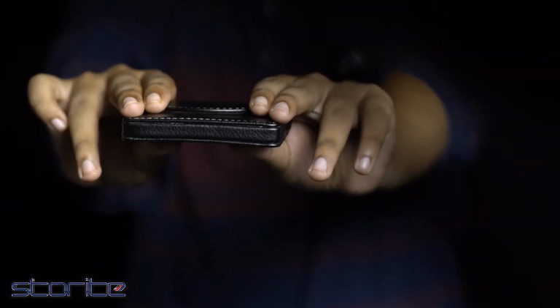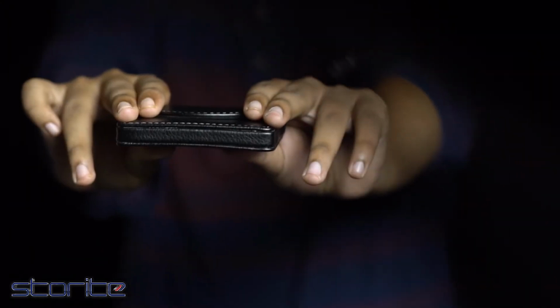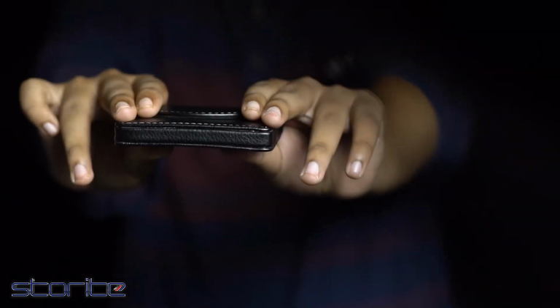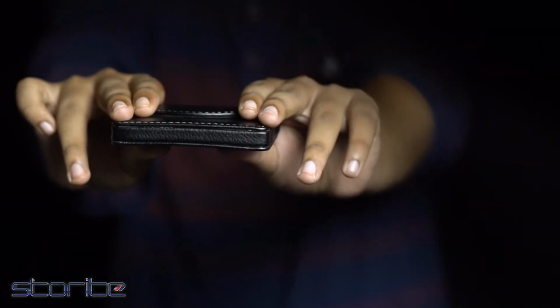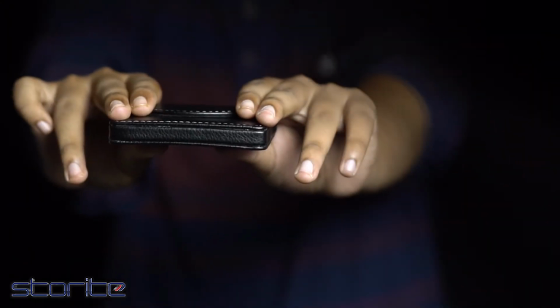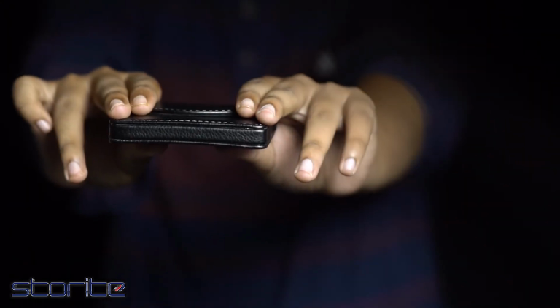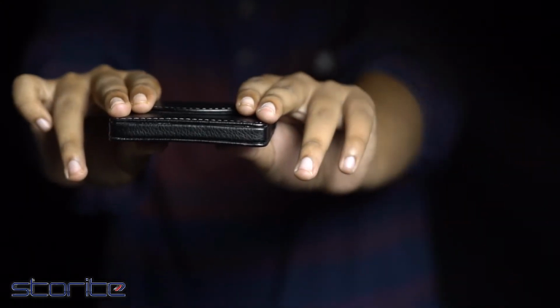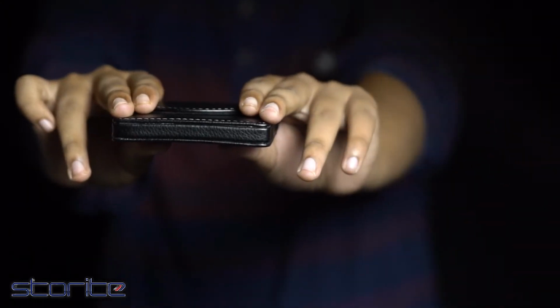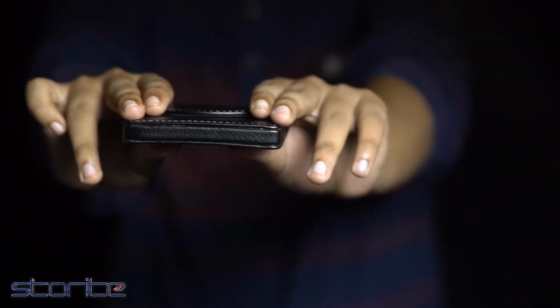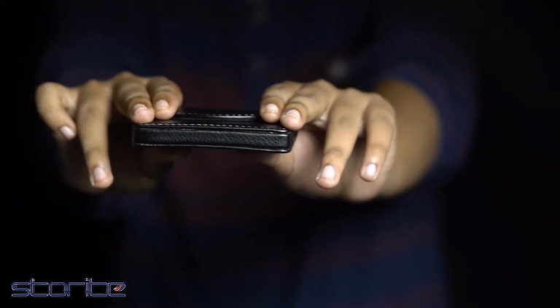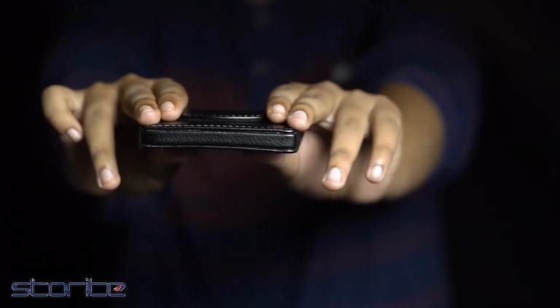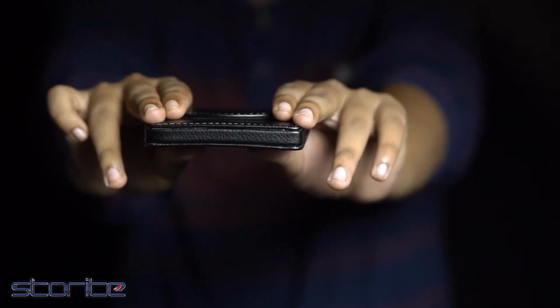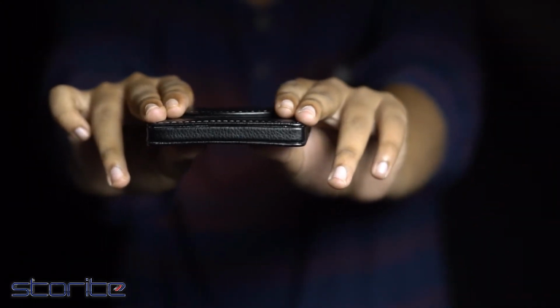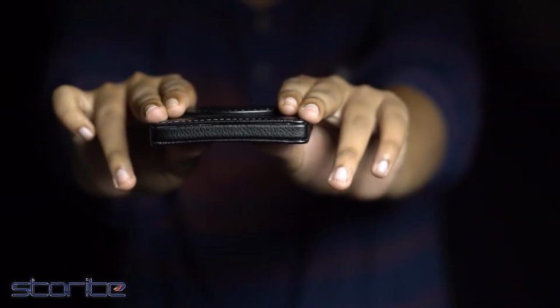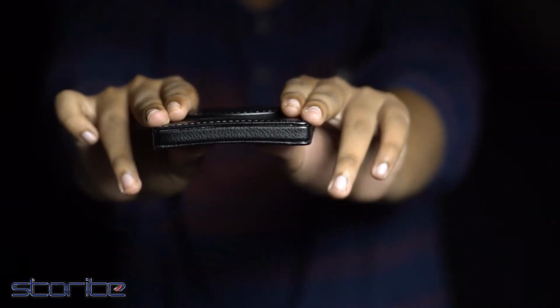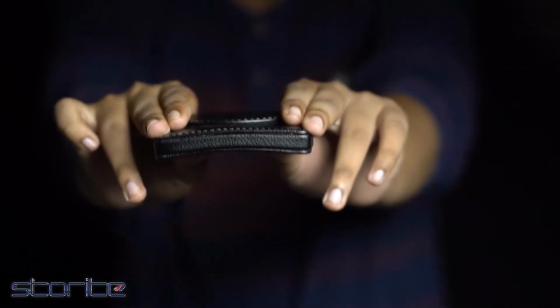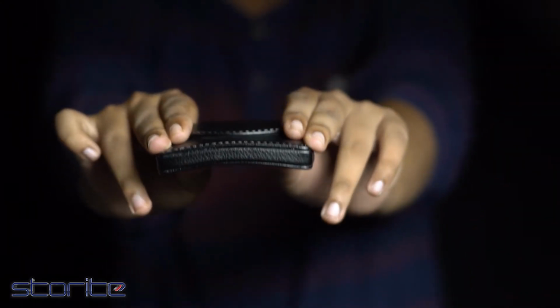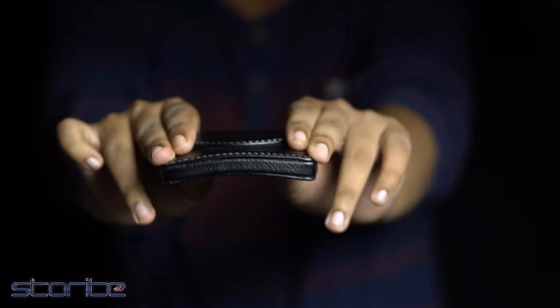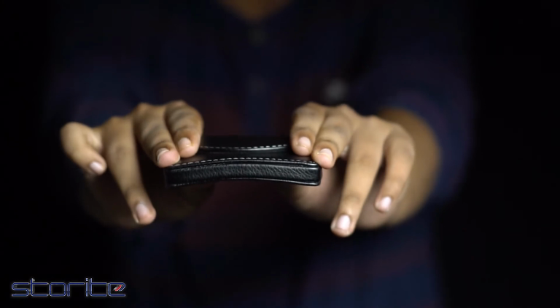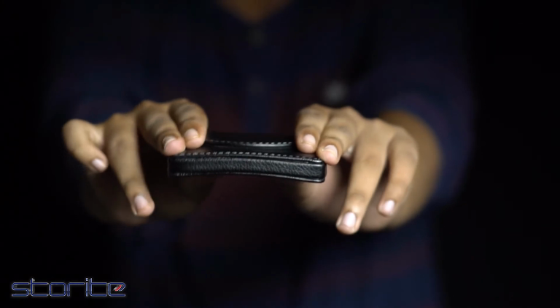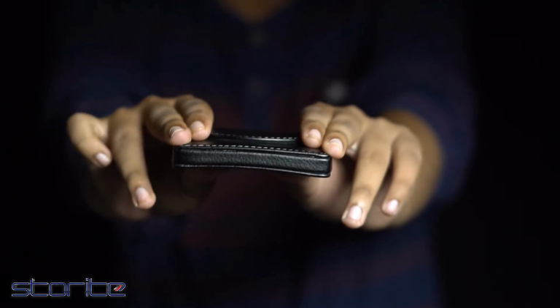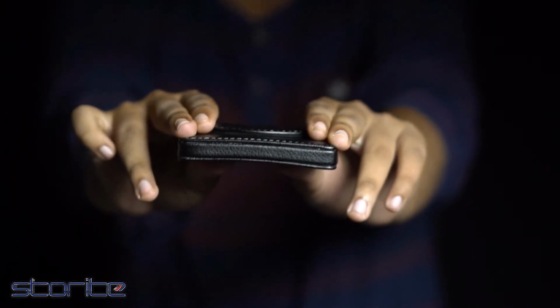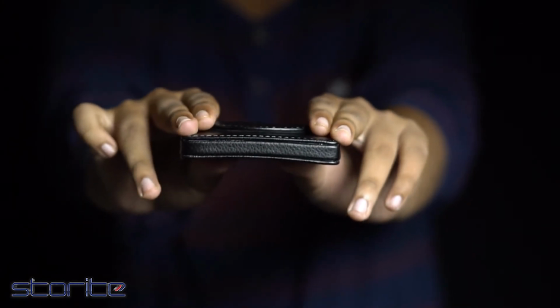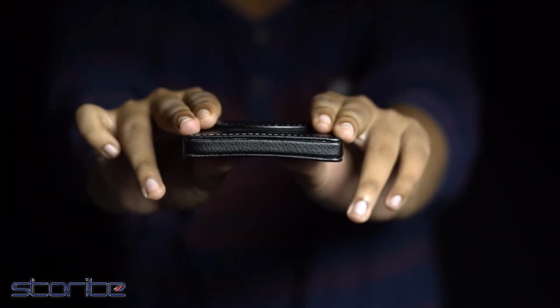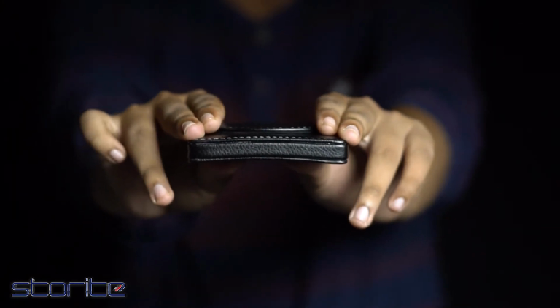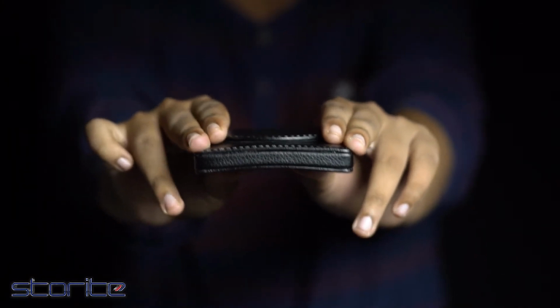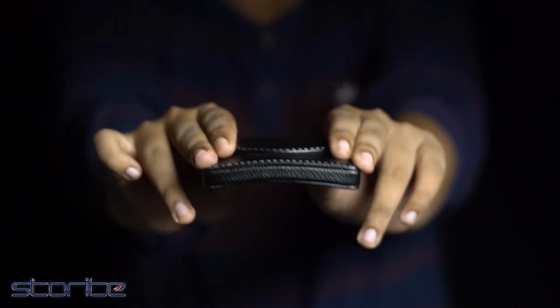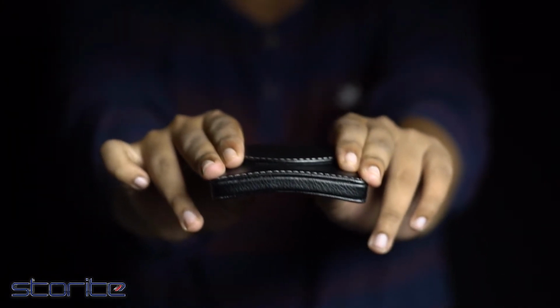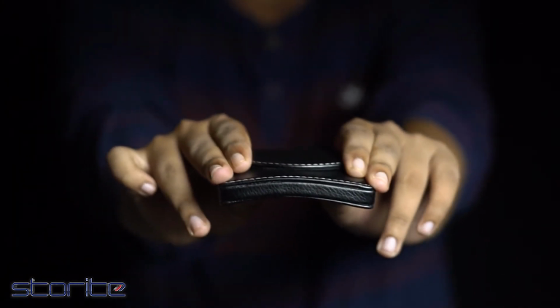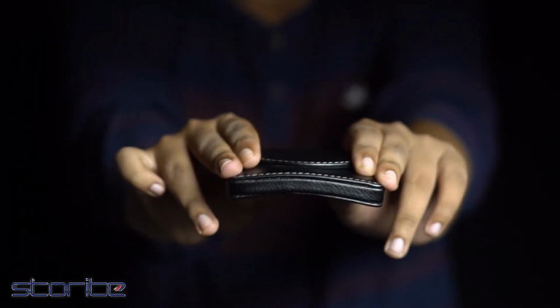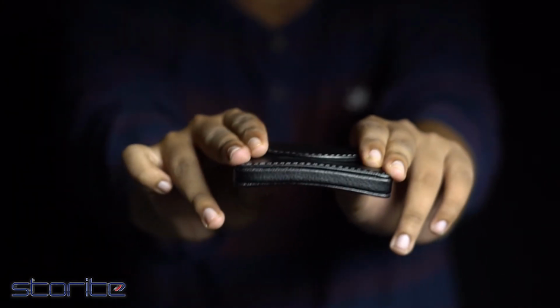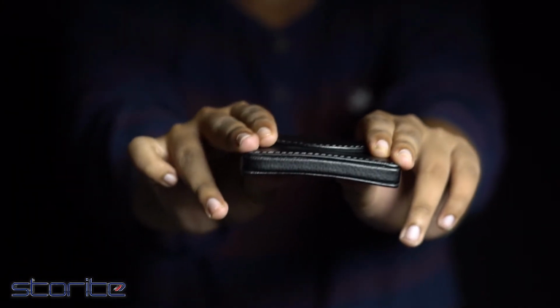Also, the hard case design prevents your important cards from getting folded due to being too long inside the pocket.